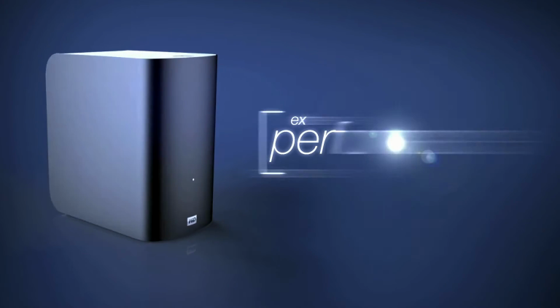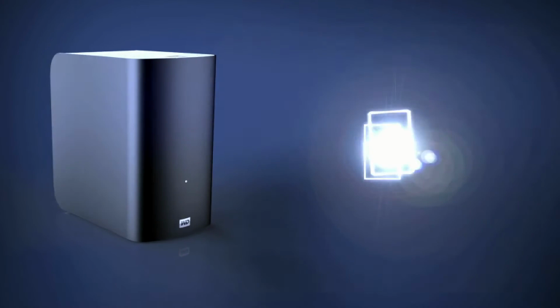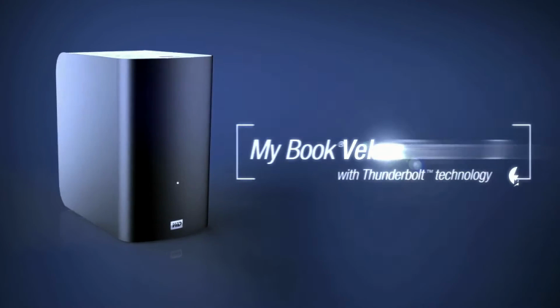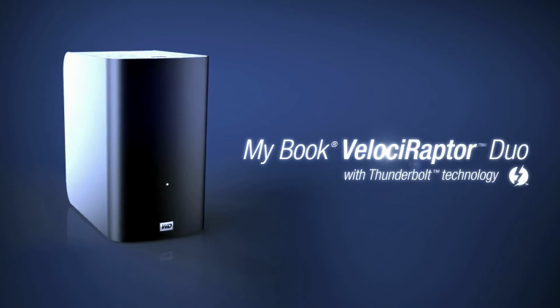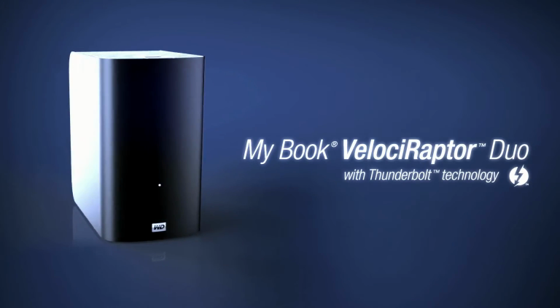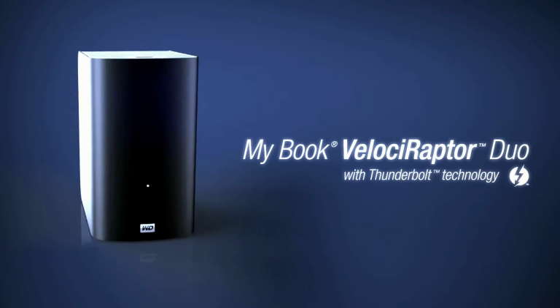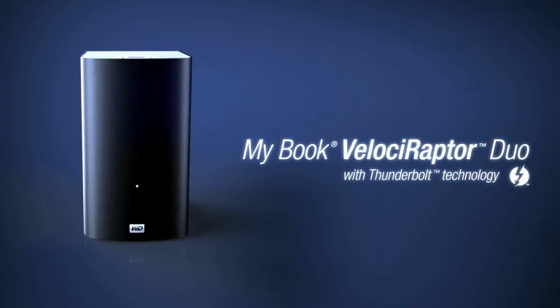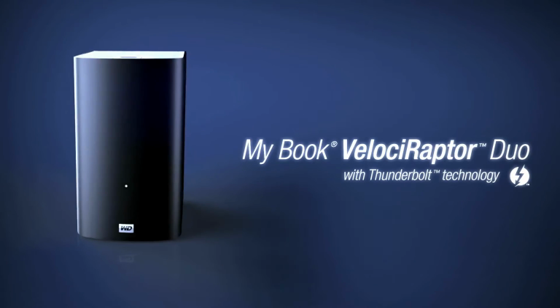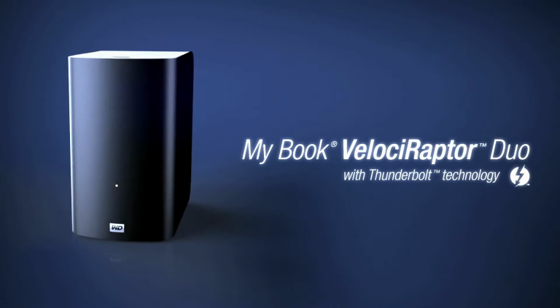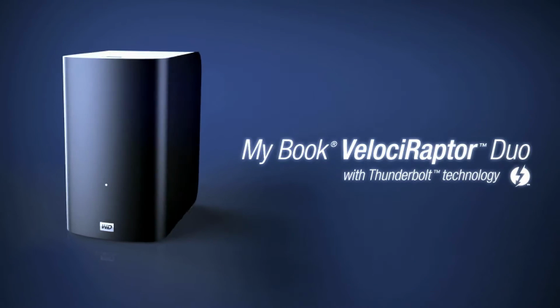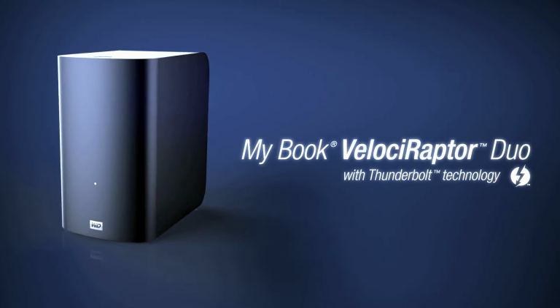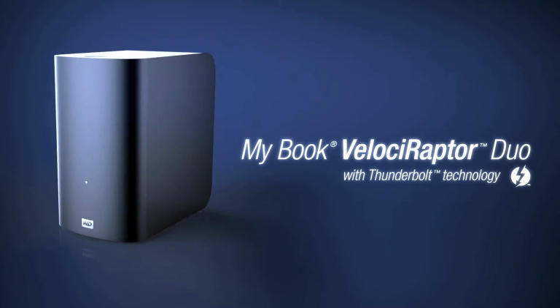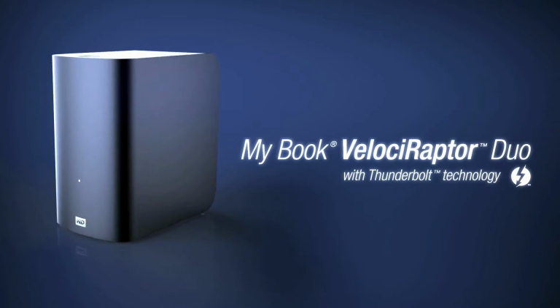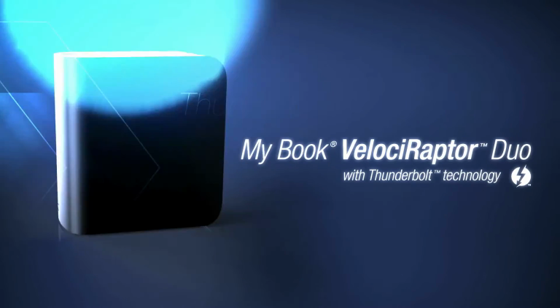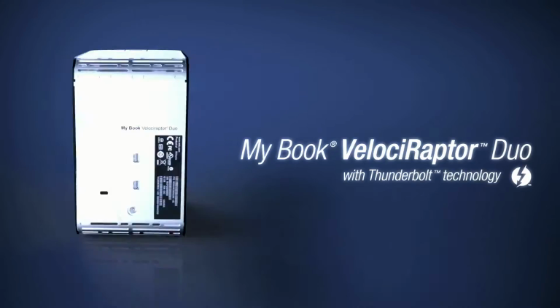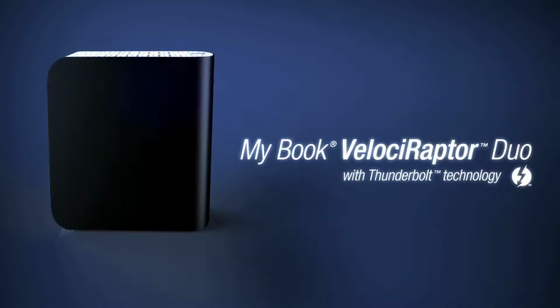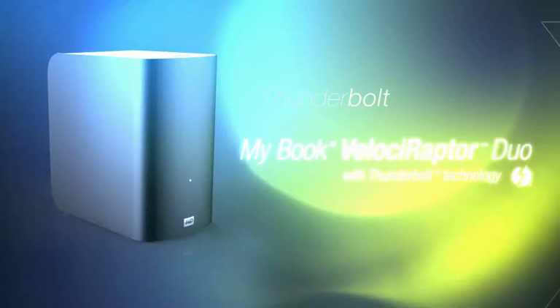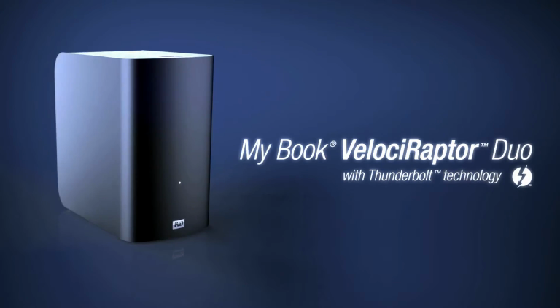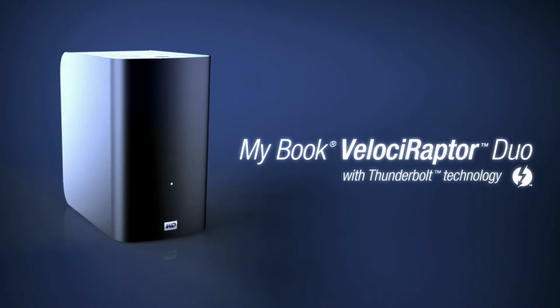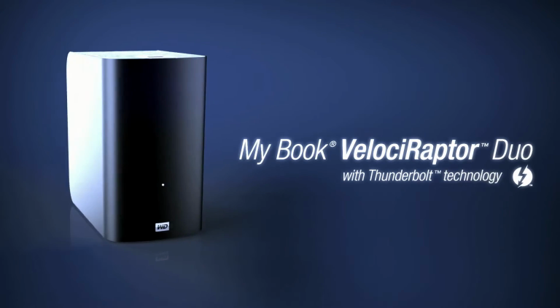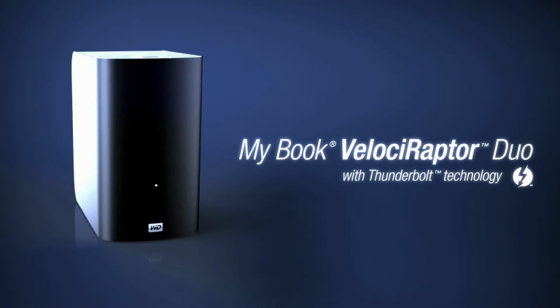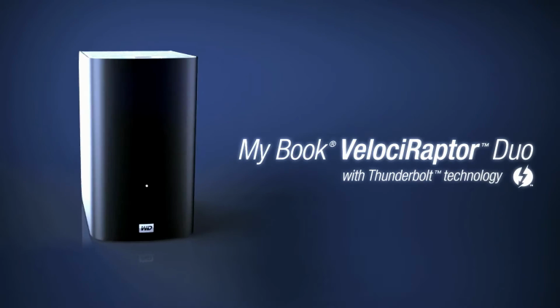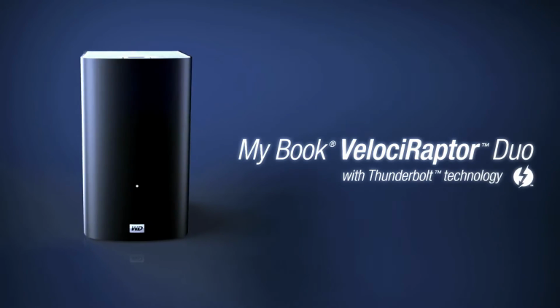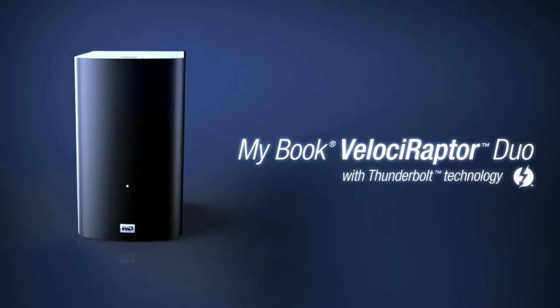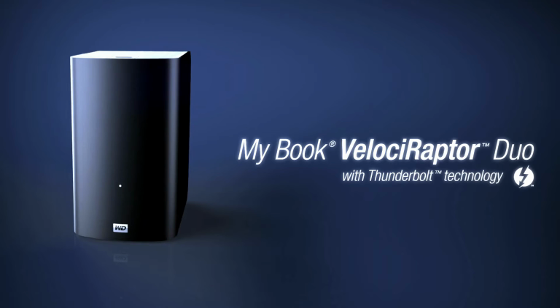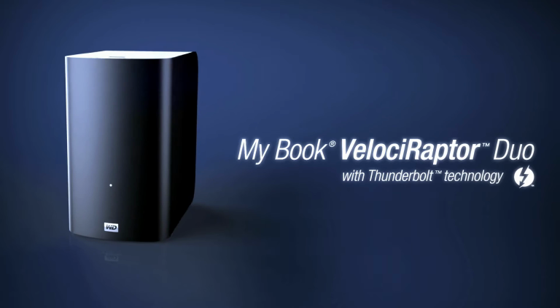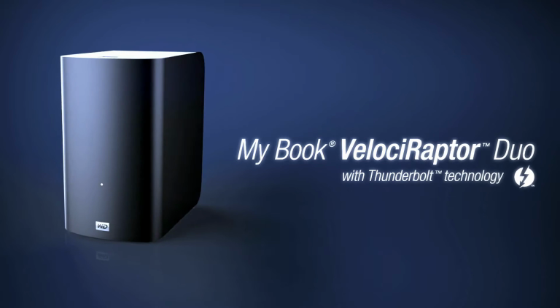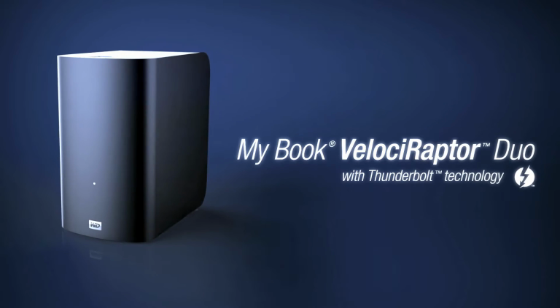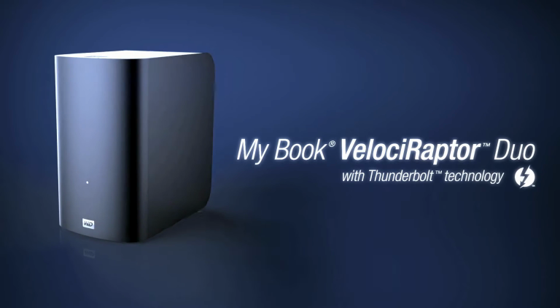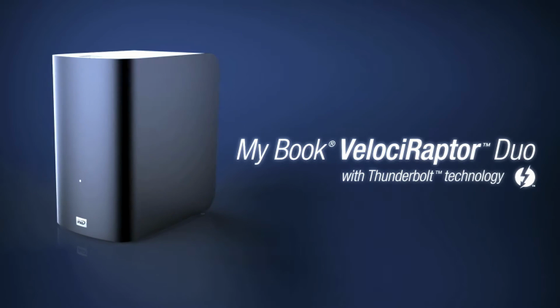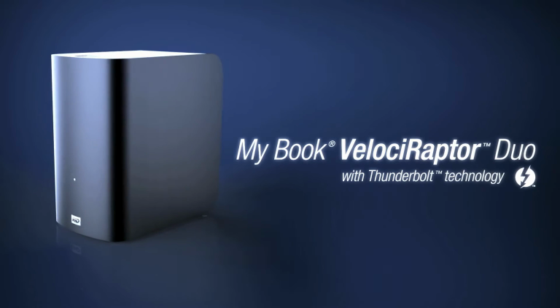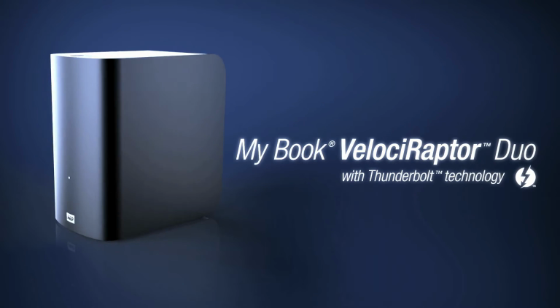MyBook Velociraptor Duo with Thunderbolt technology — where performance and productivity get powered up.